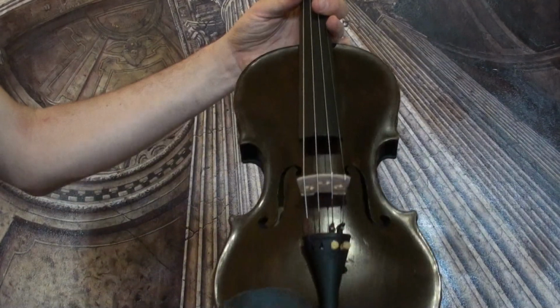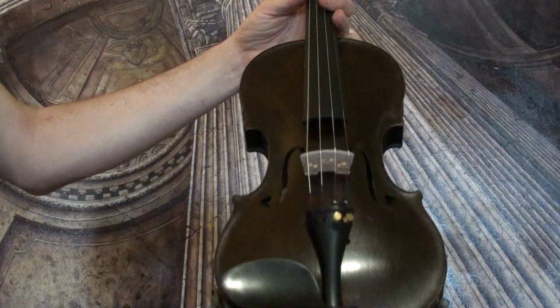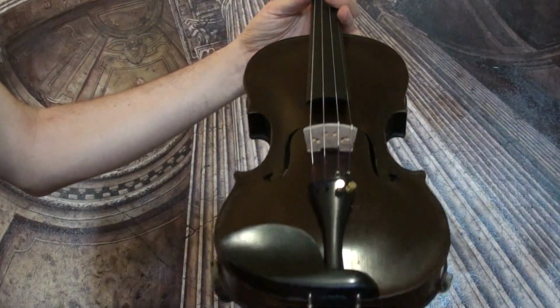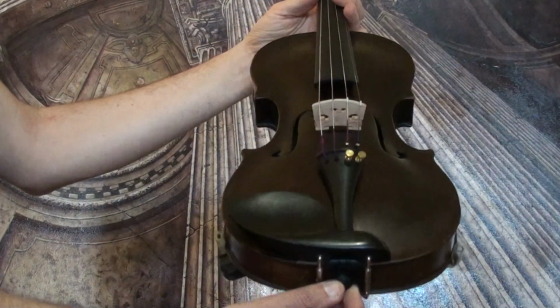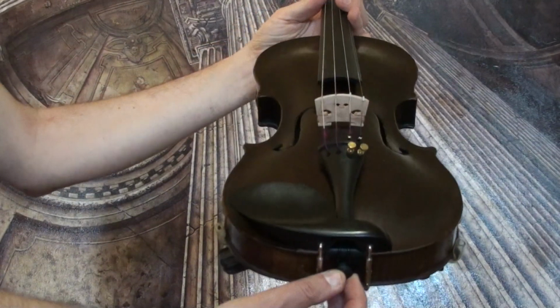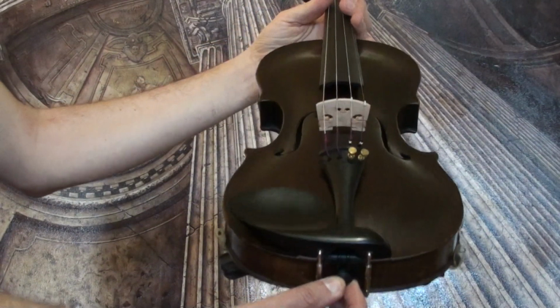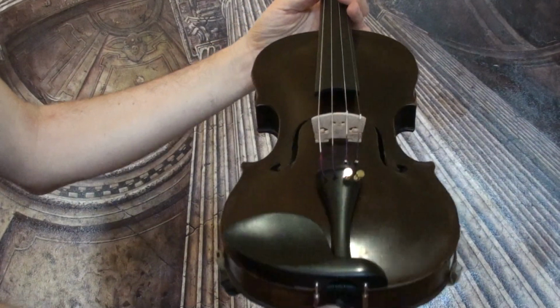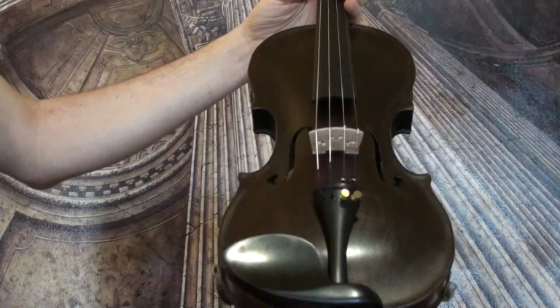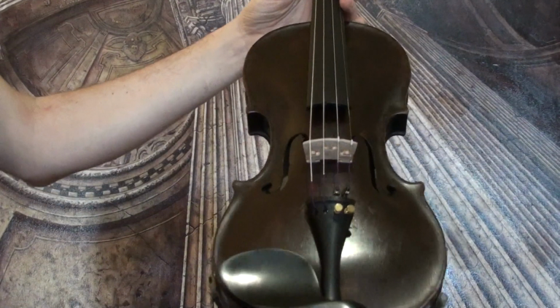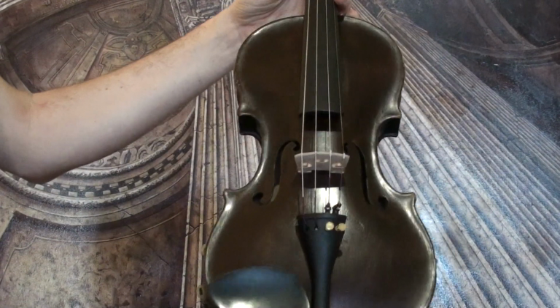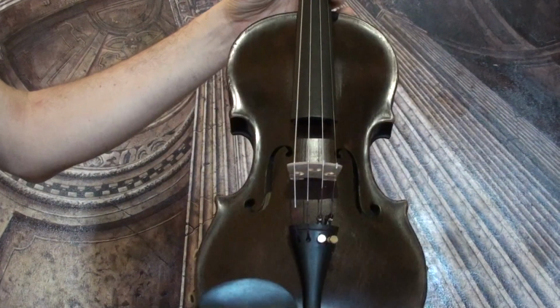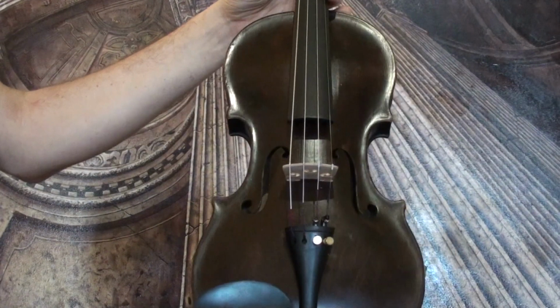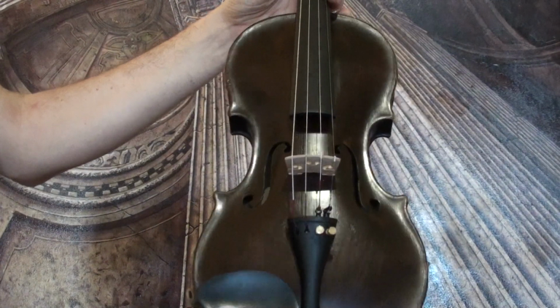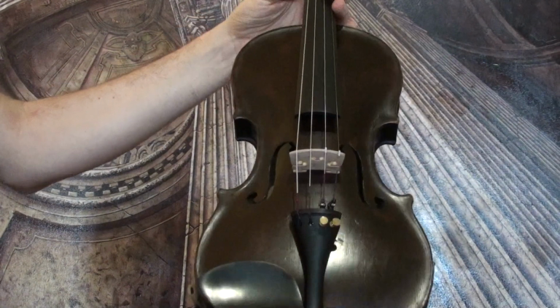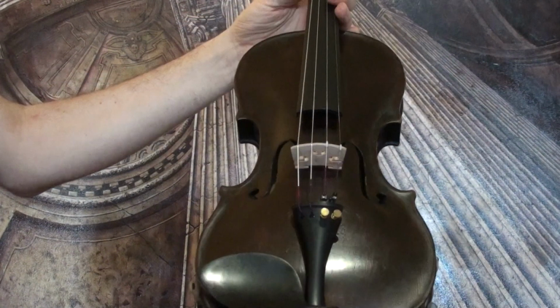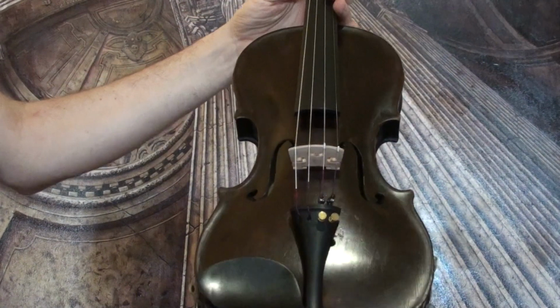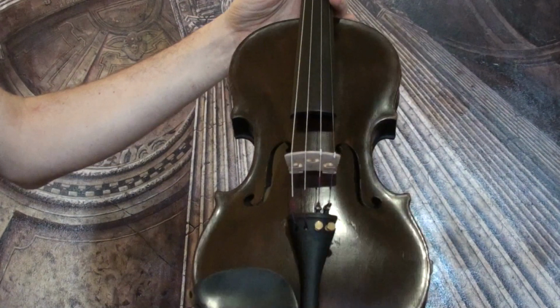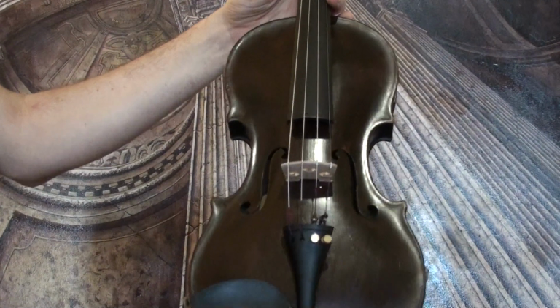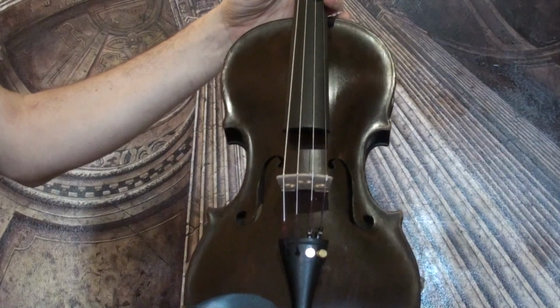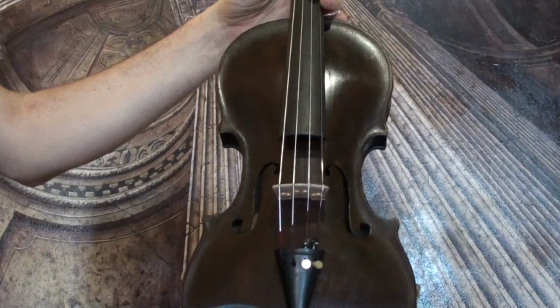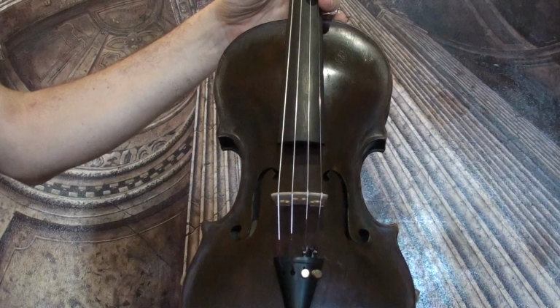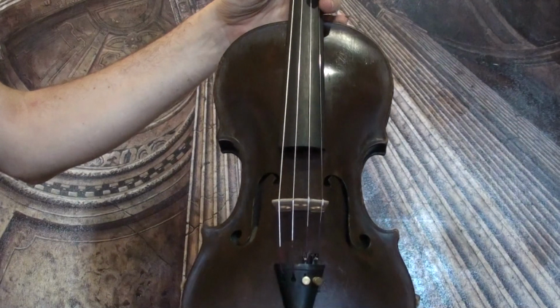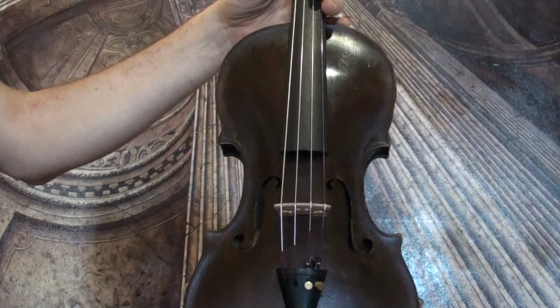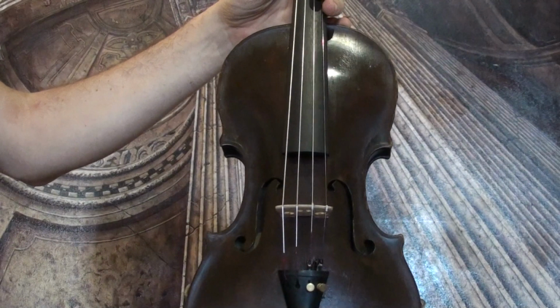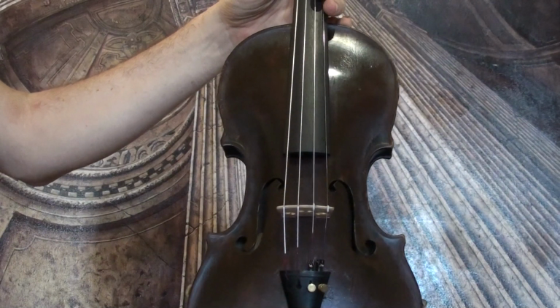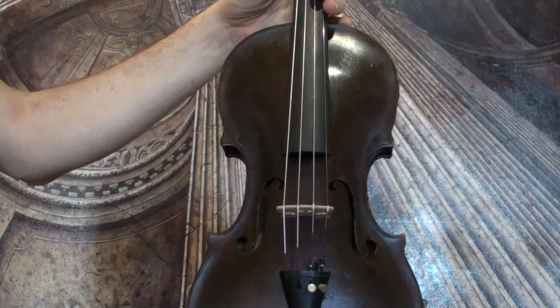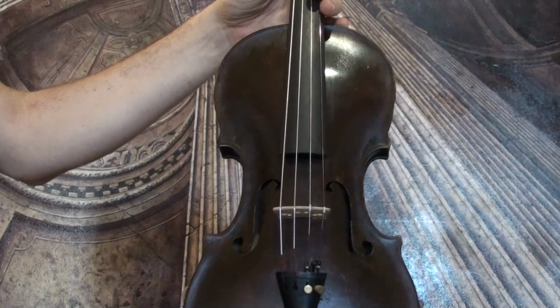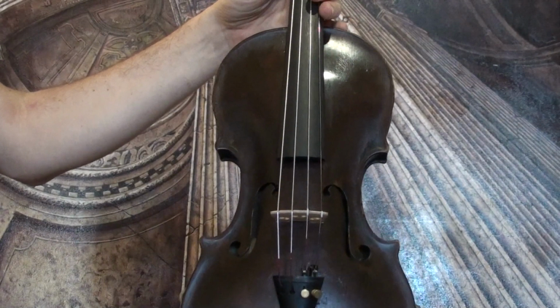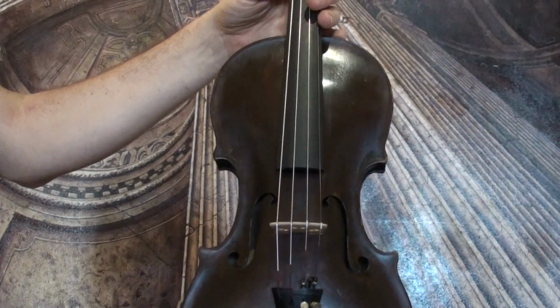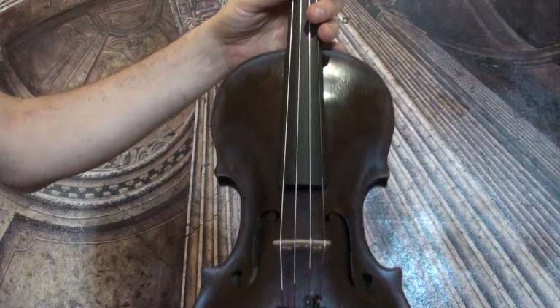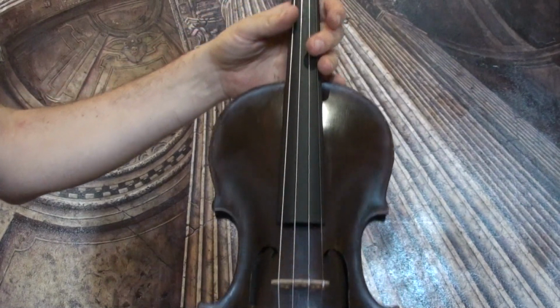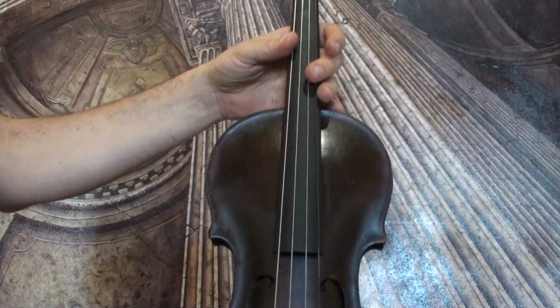new ebony tailpiece, new ebony chin rest, new bridge, new sound post, and new strings.